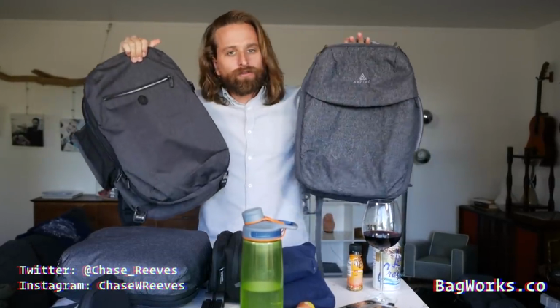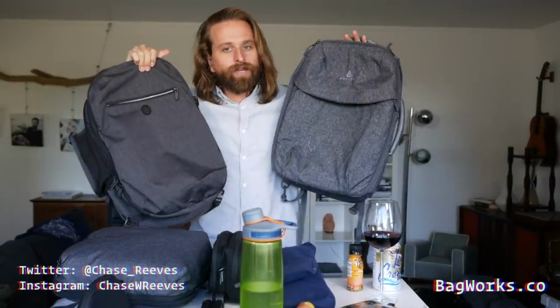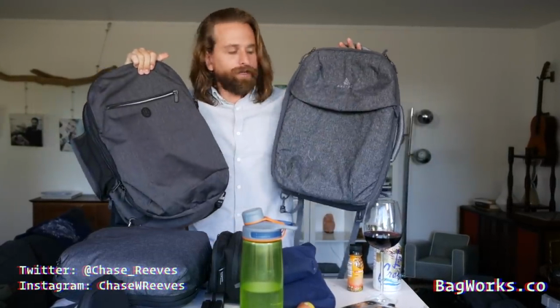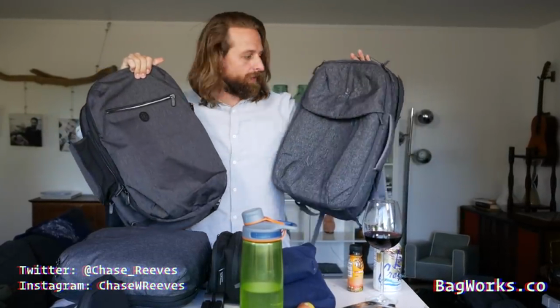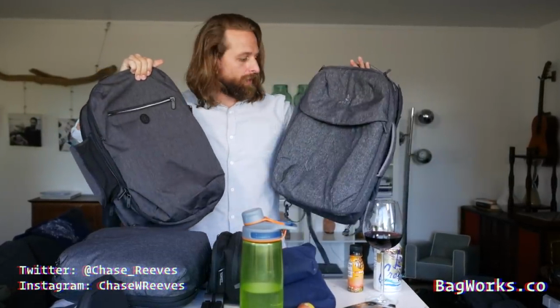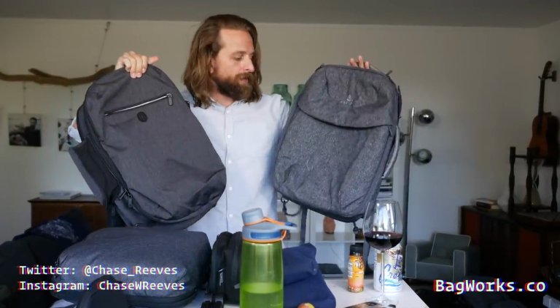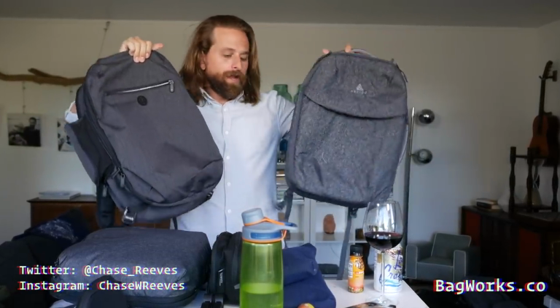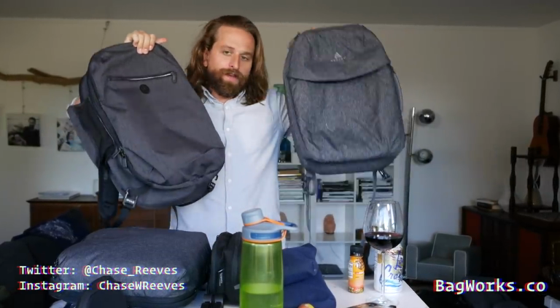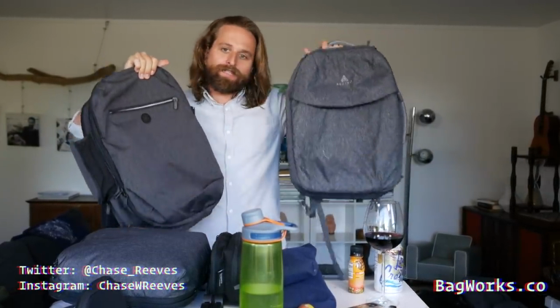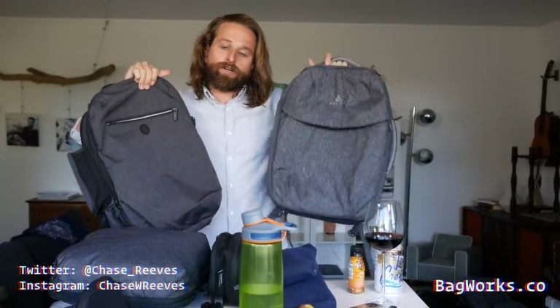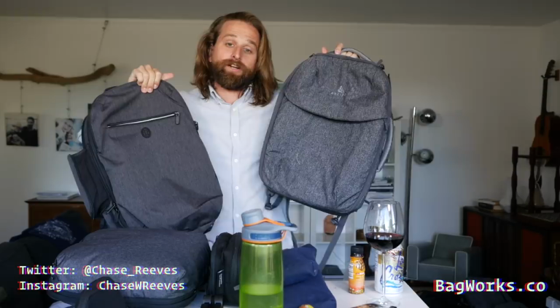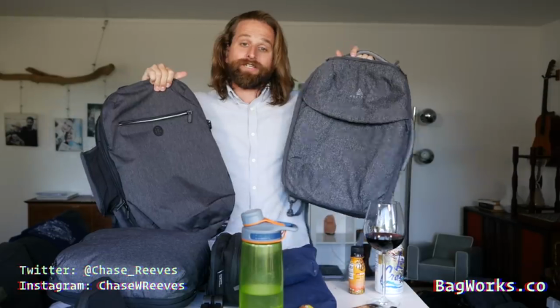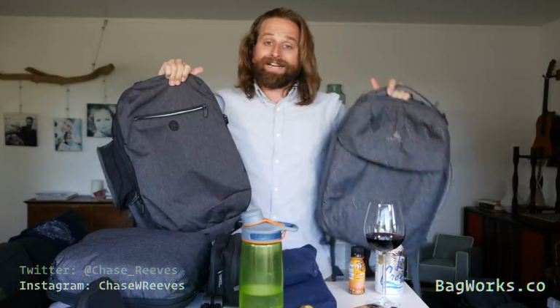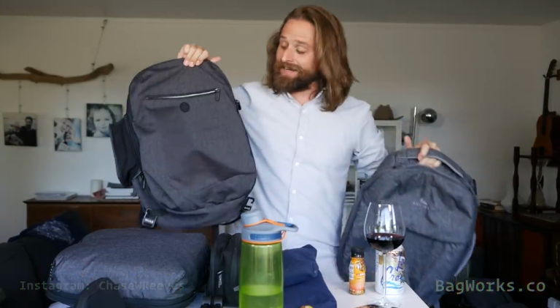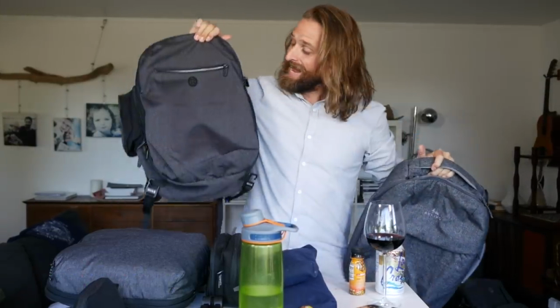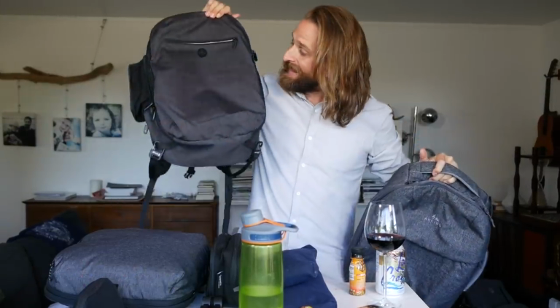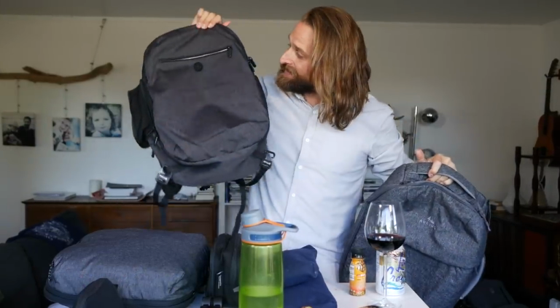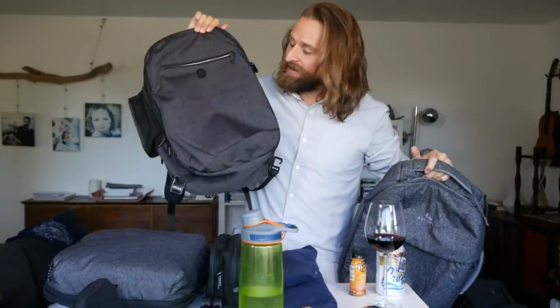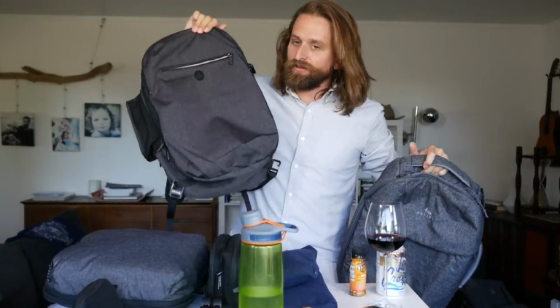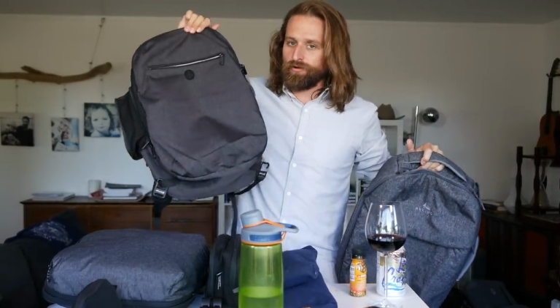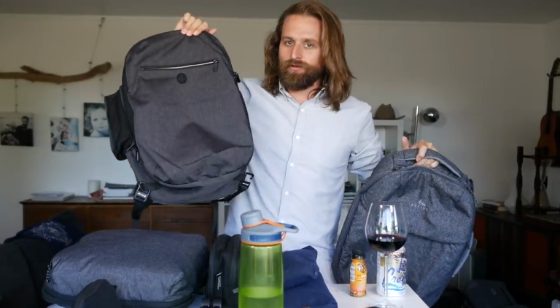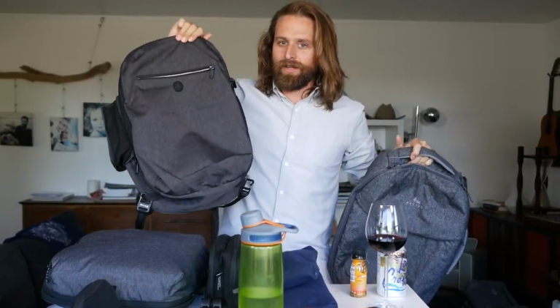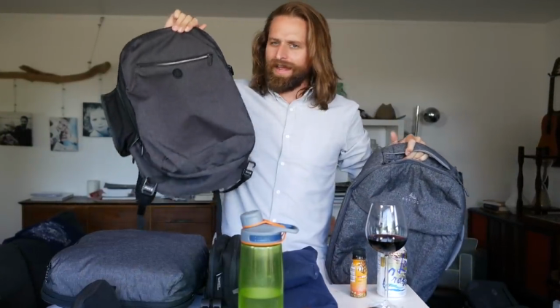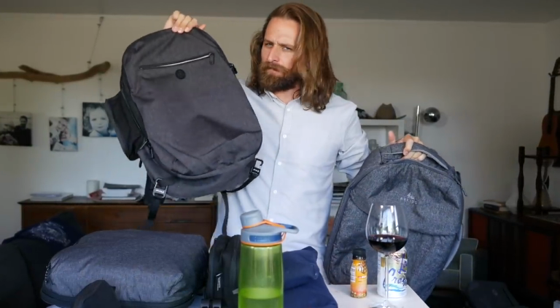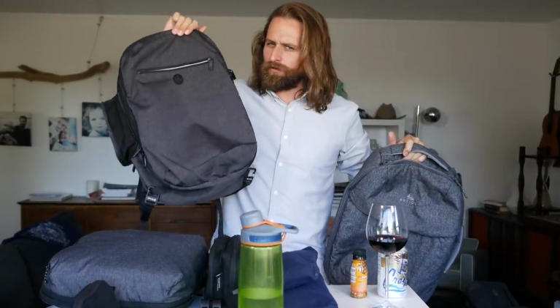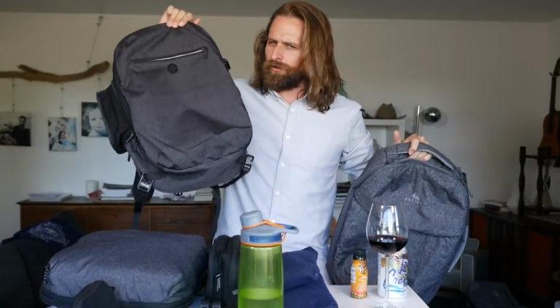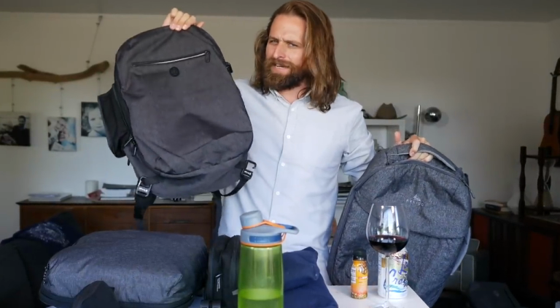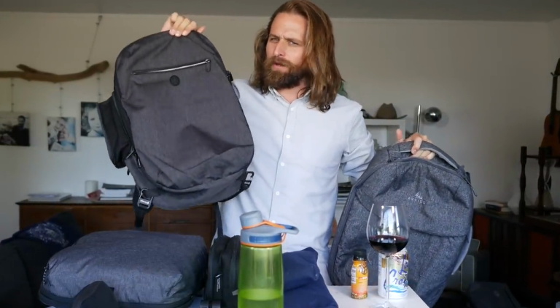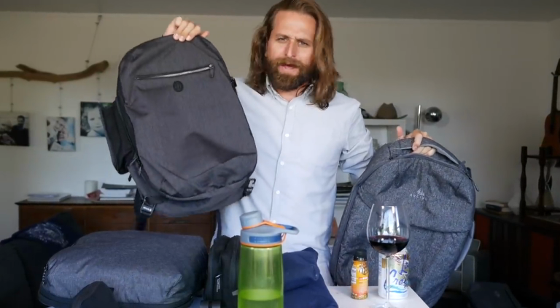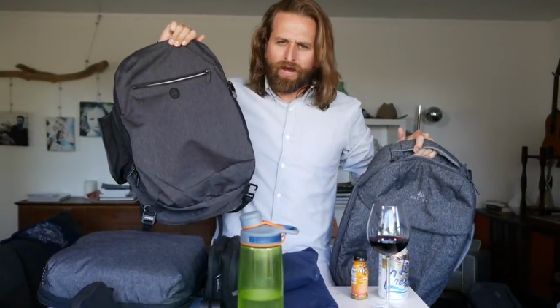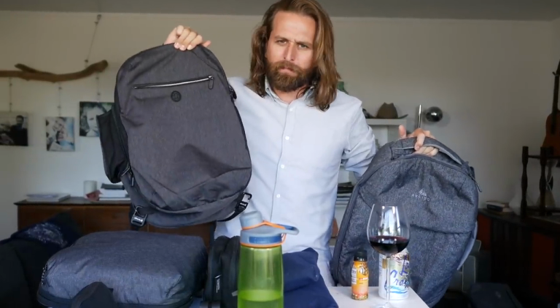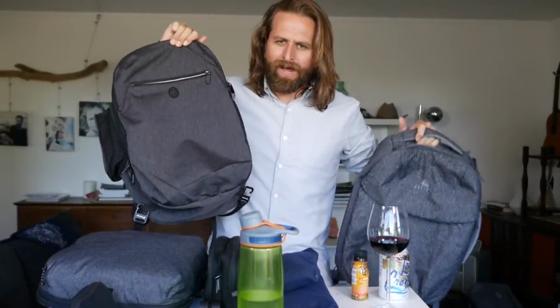Also daily carry. This is the Arcido Saxon. This is the Tortuga Setout Laptop Bag.